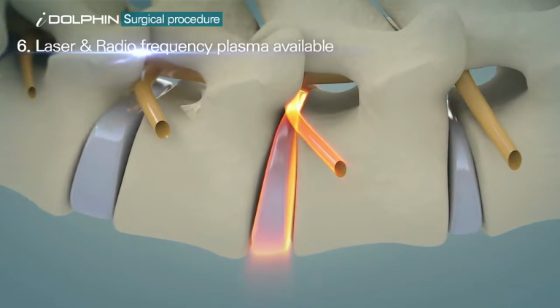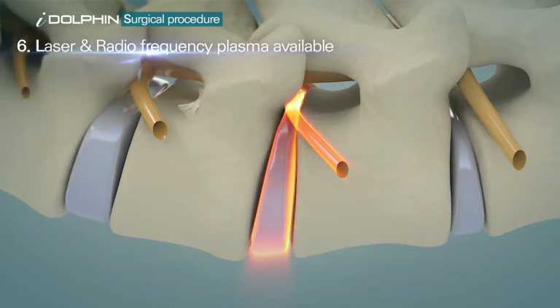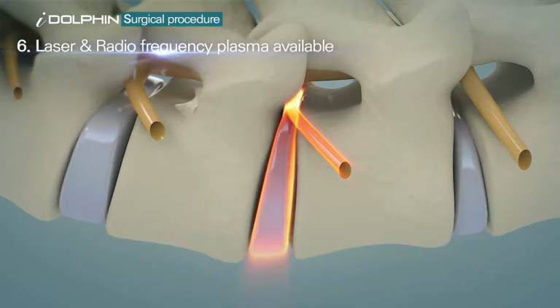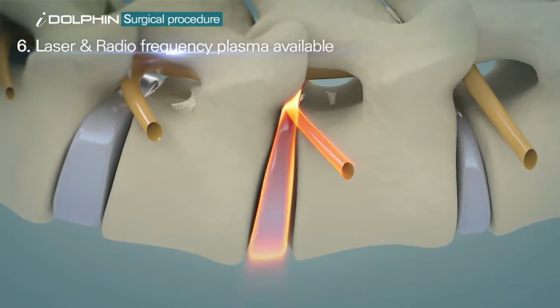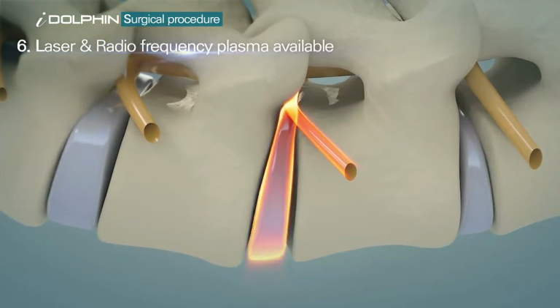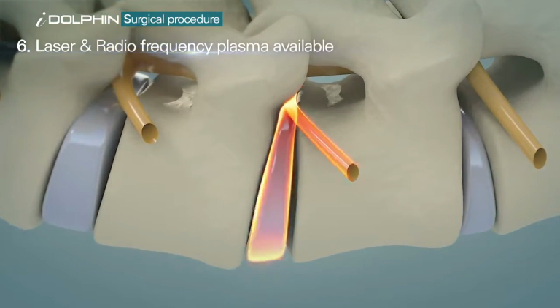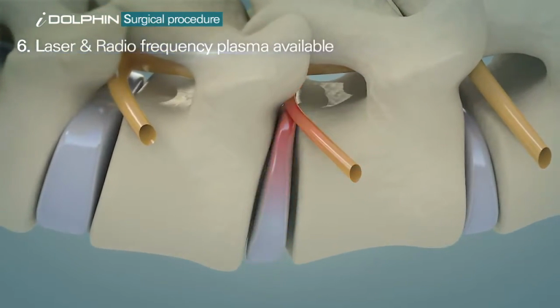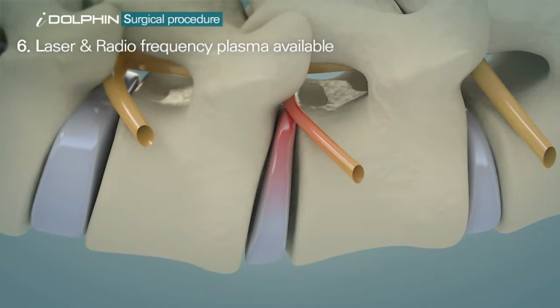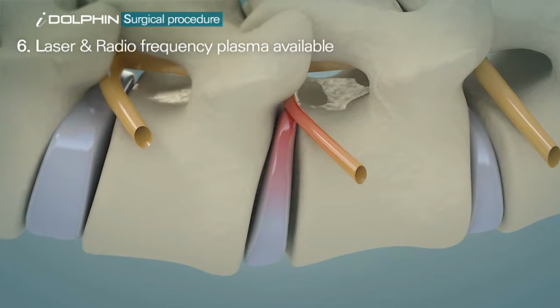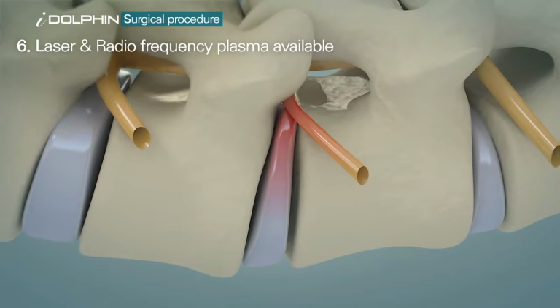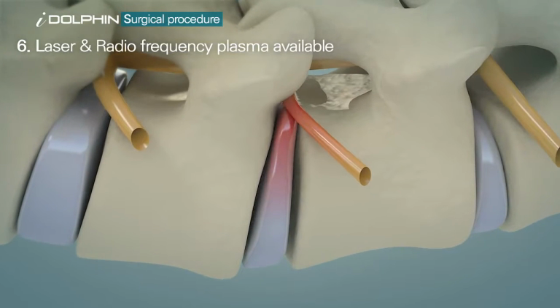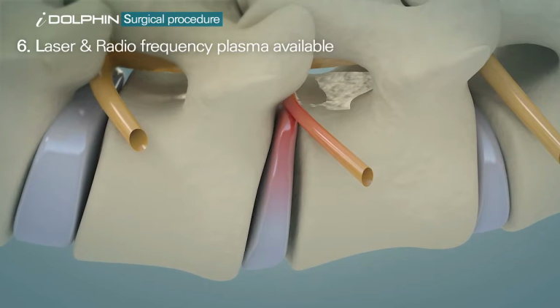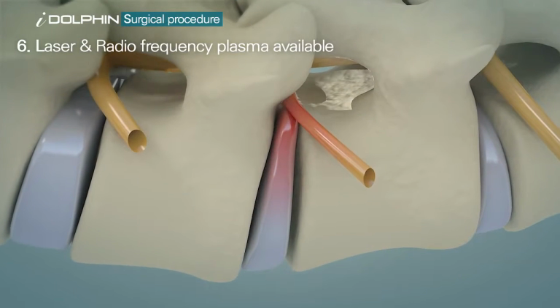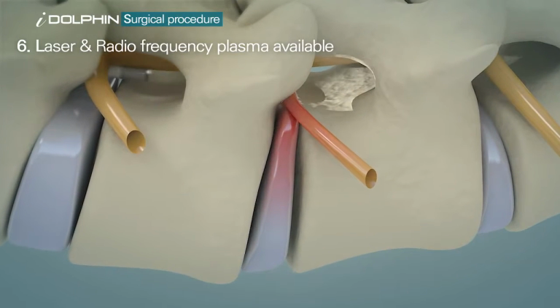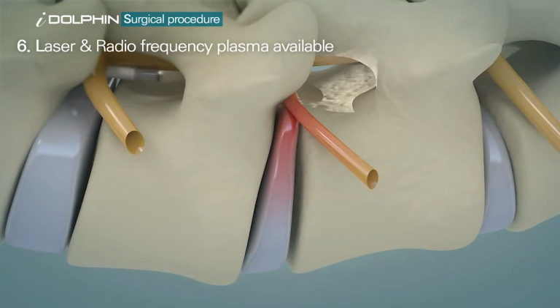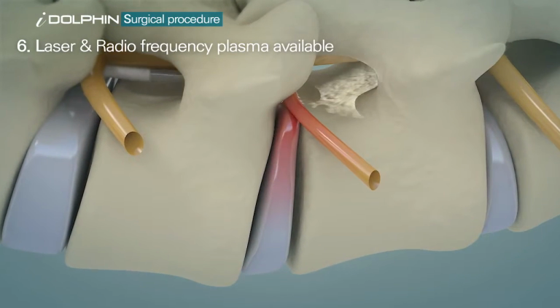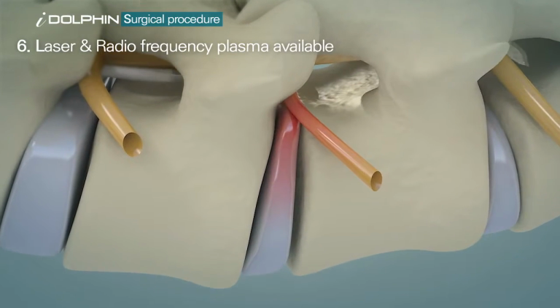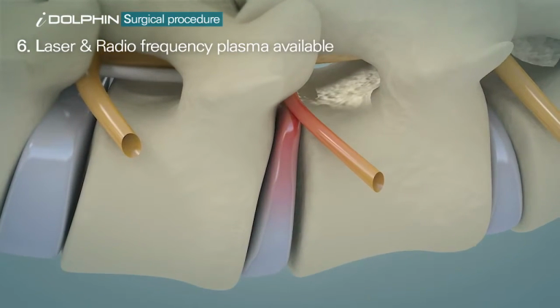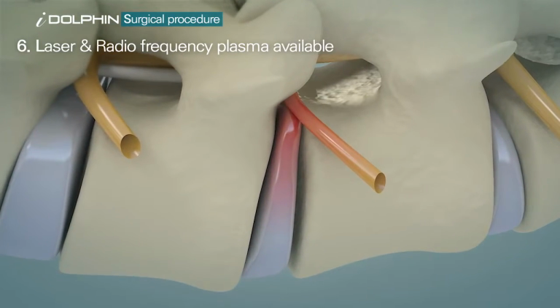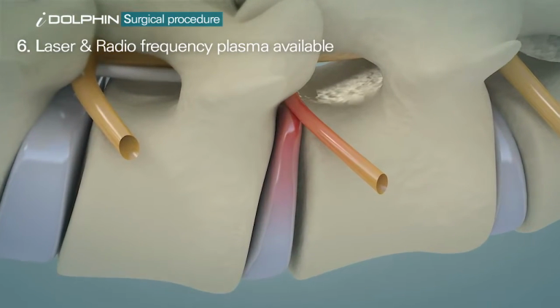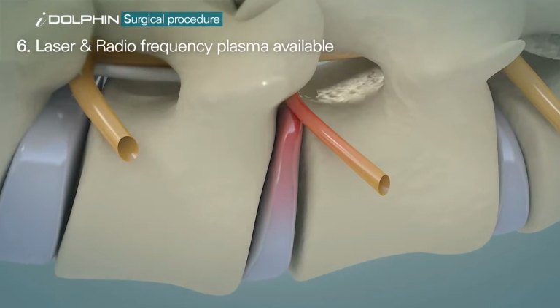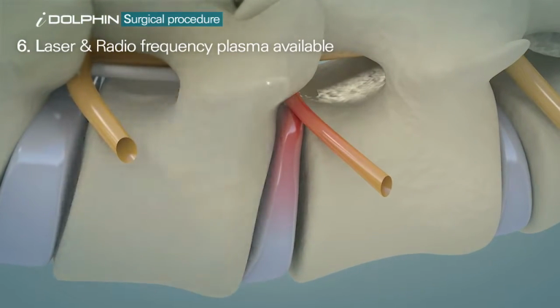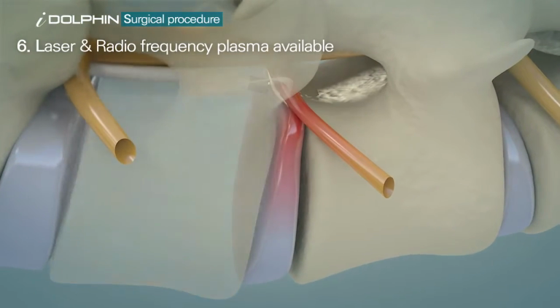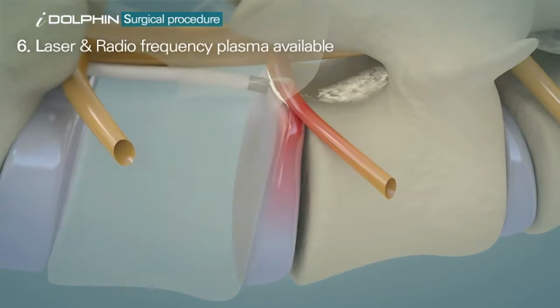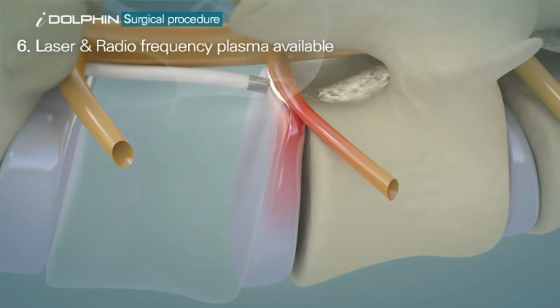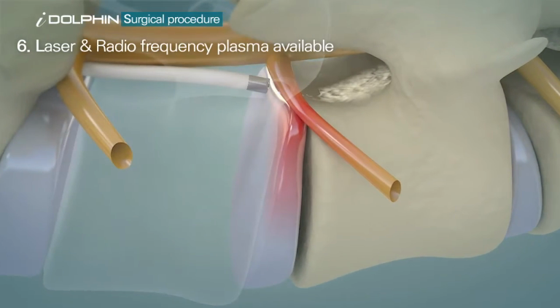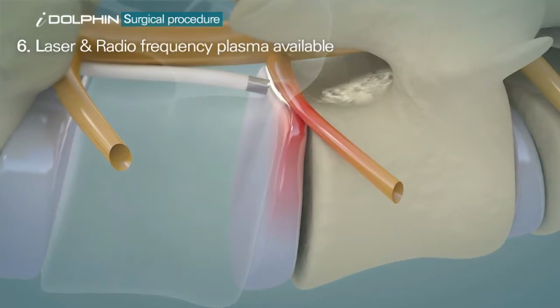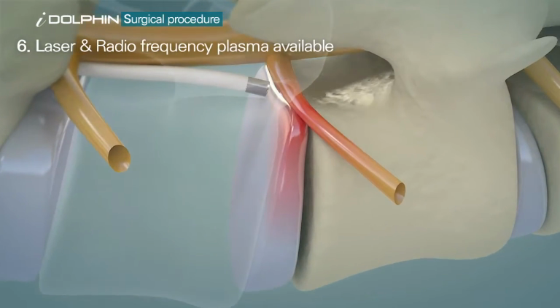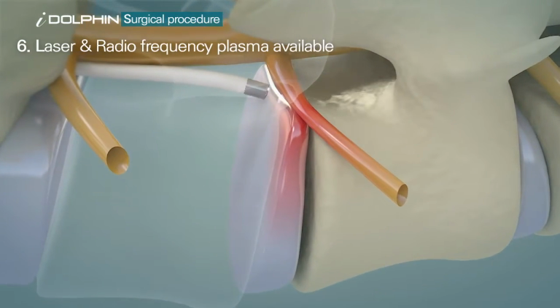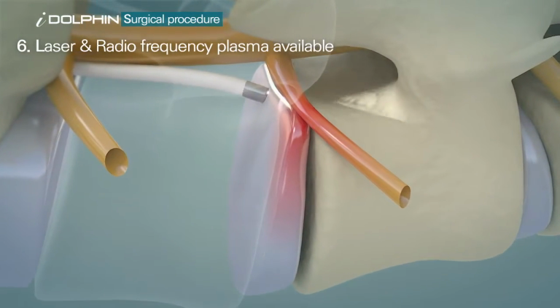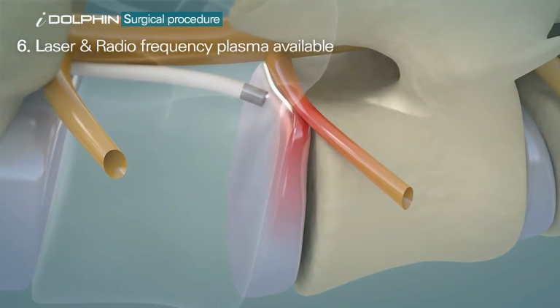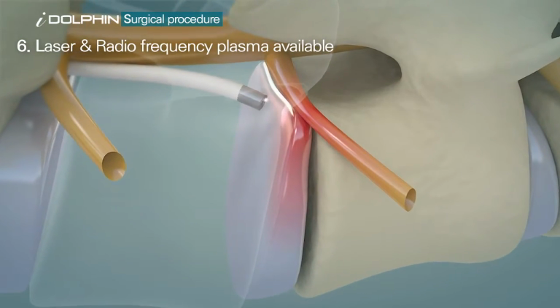At times, the intervertebral disc area can be decompressed using laser treatment.